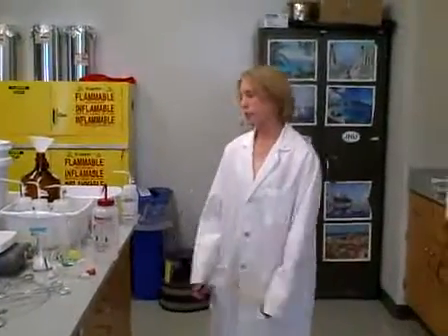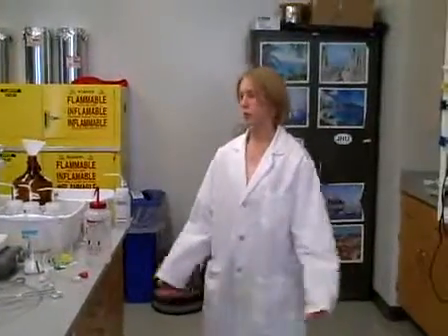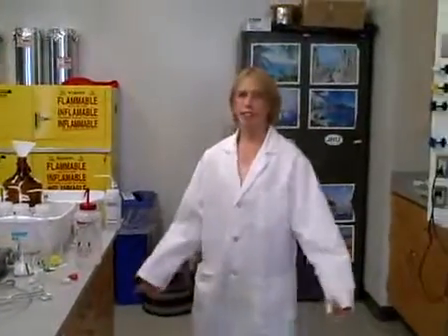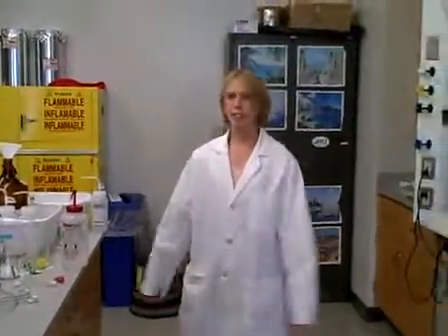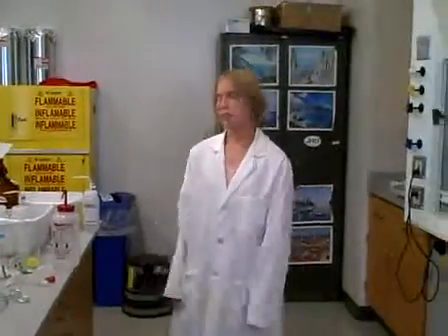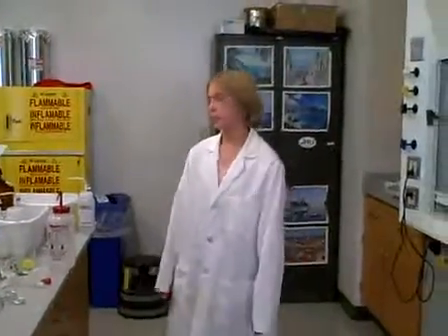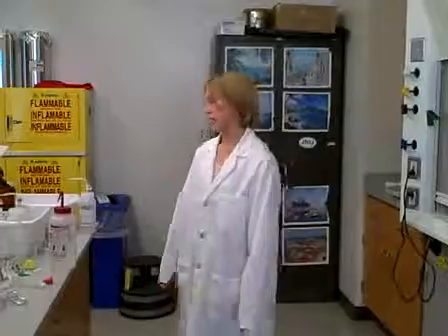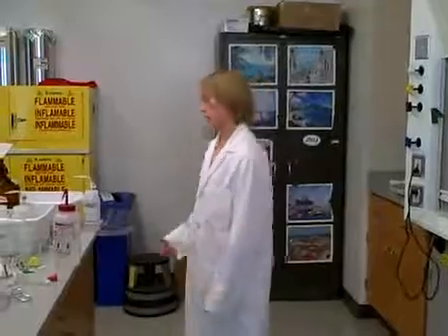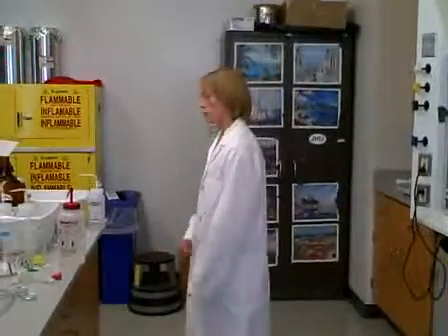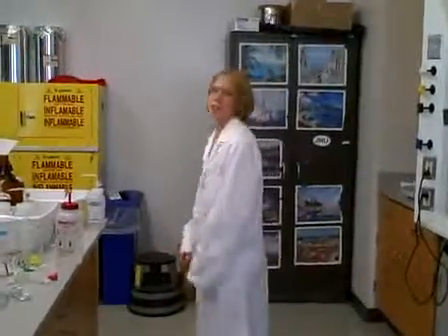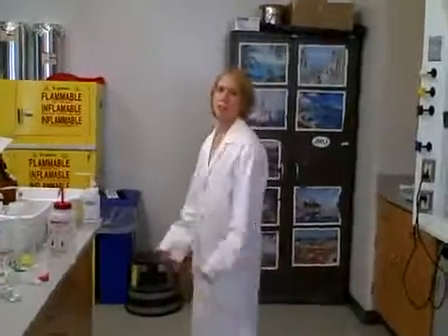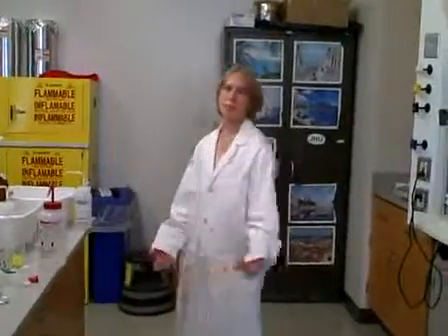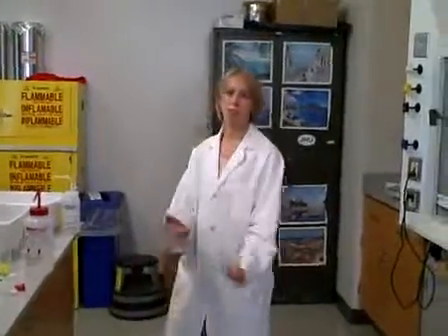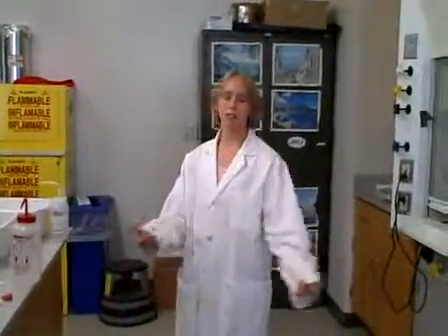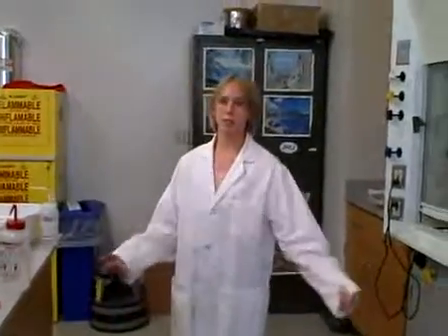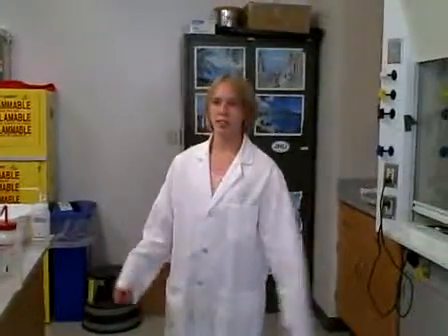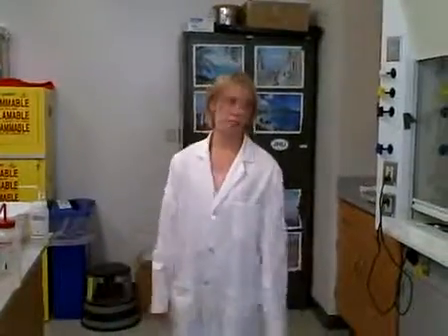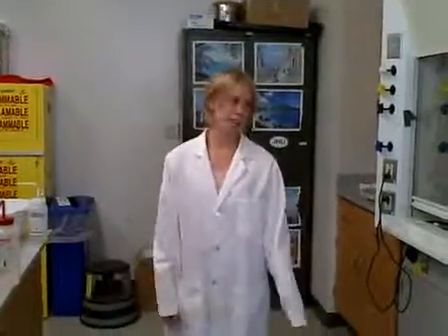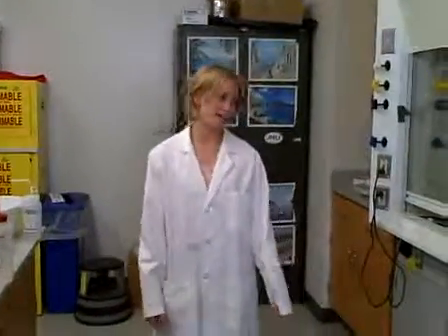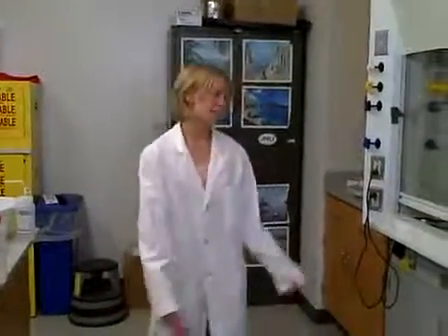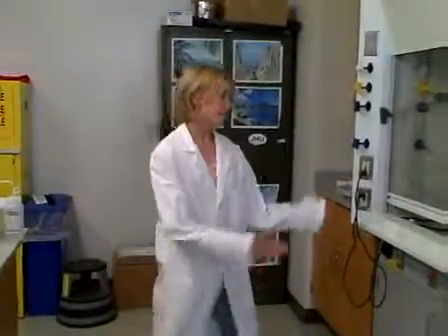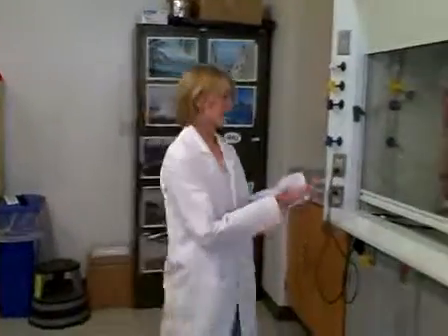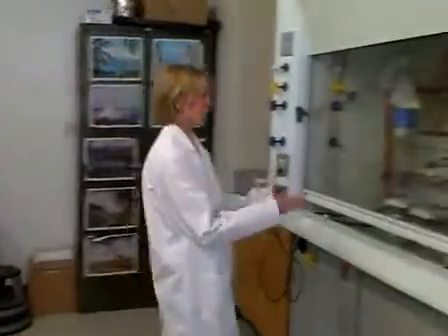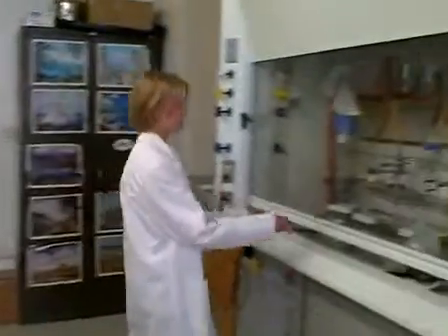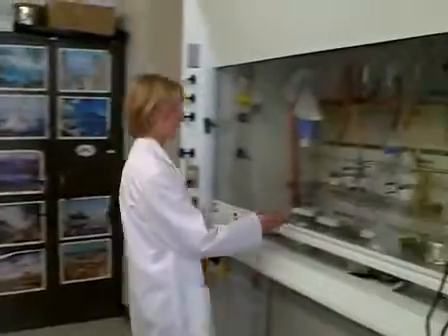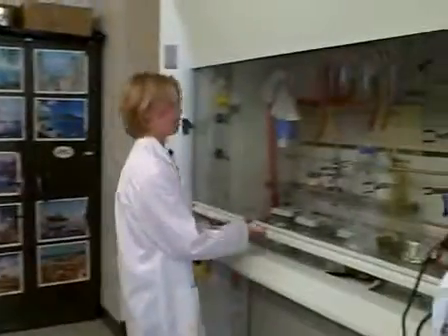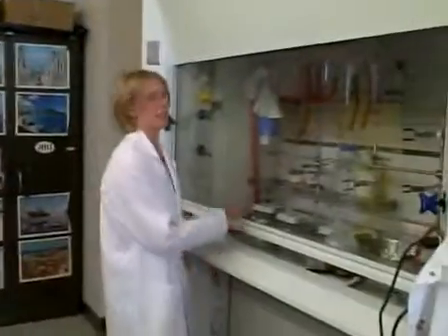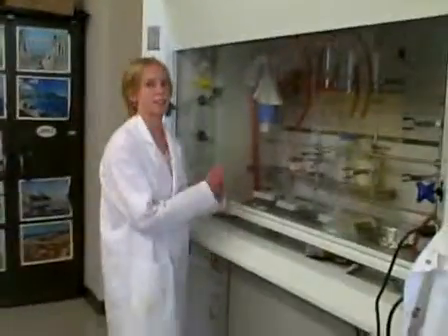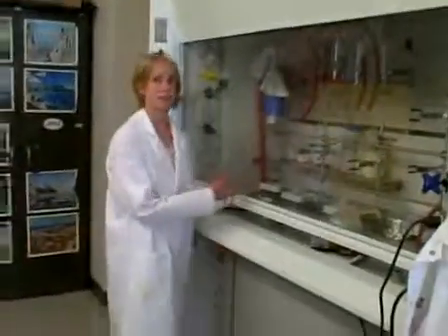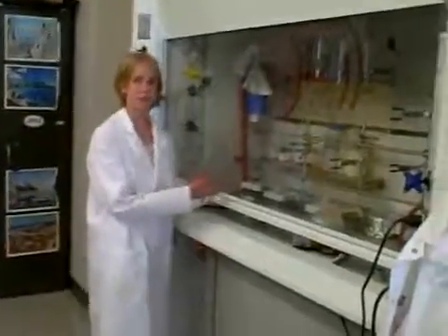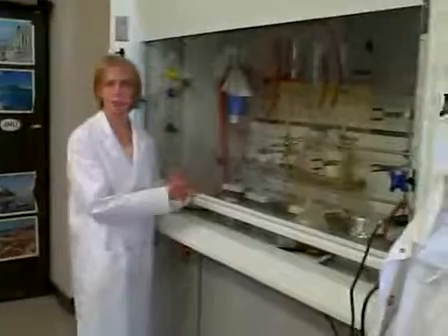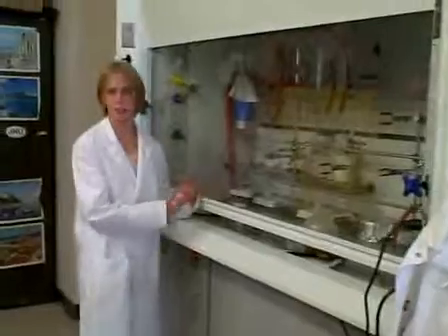But right now, obviously, I'm at work. So let me just show you a bit around our lab. Like I said, everyone has their own fume hood.